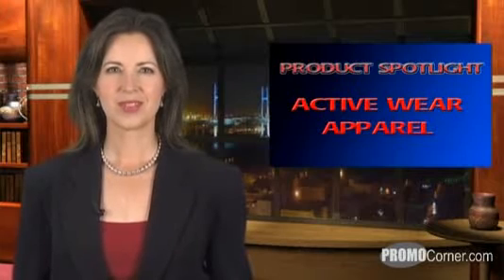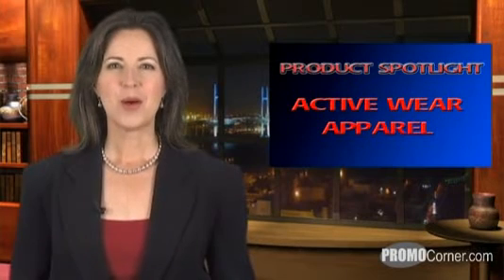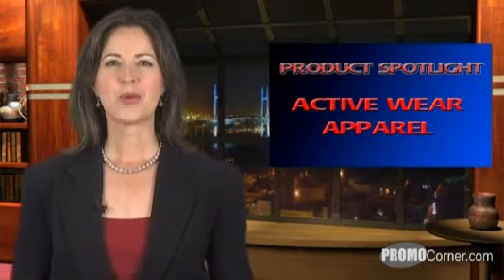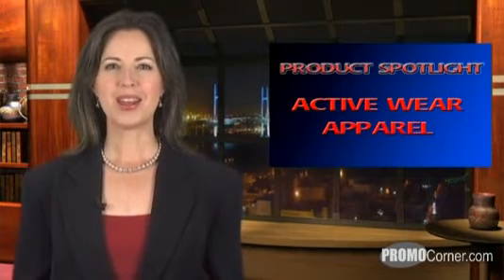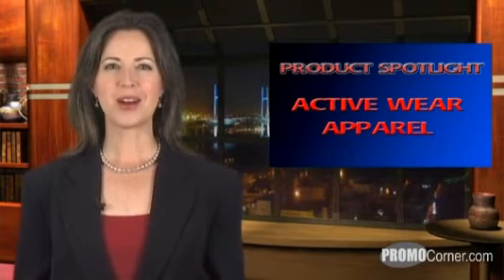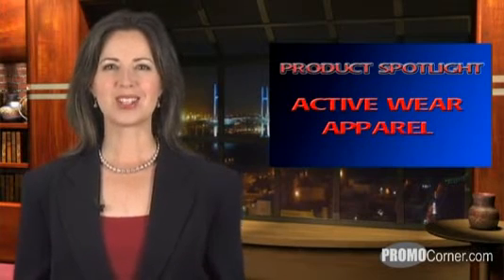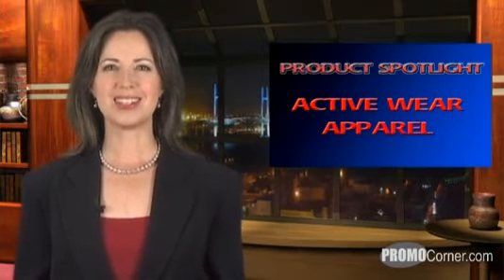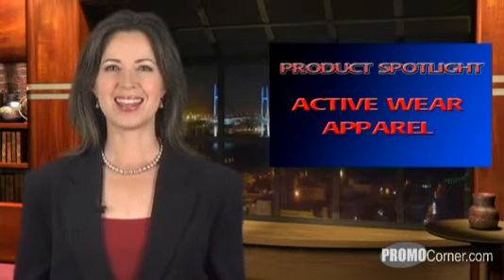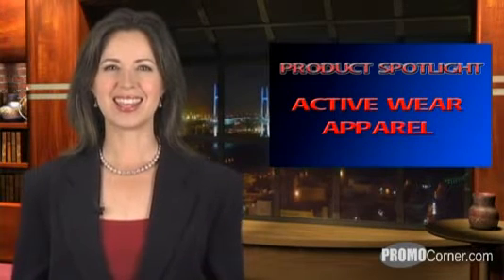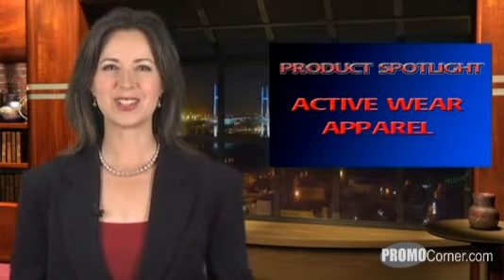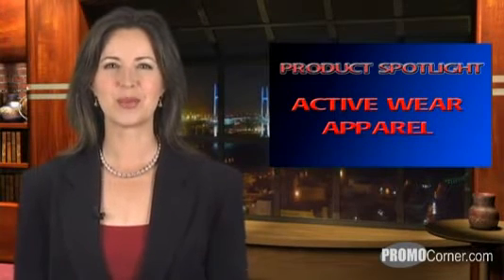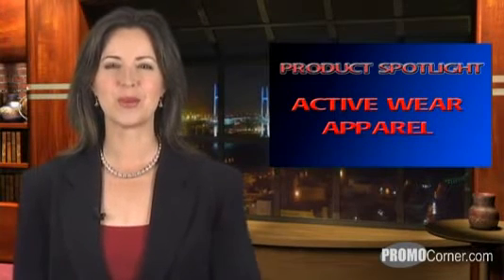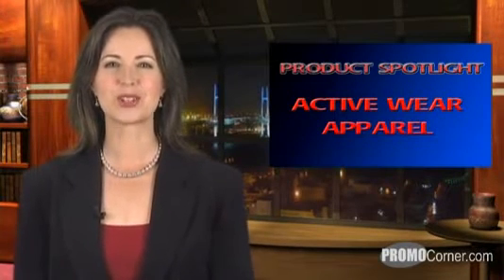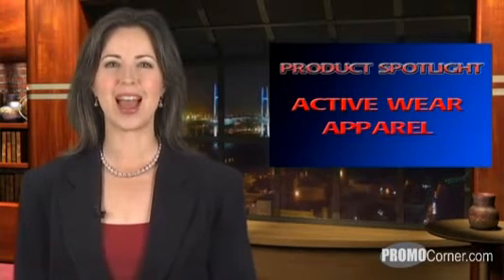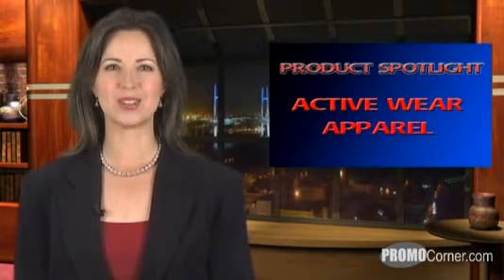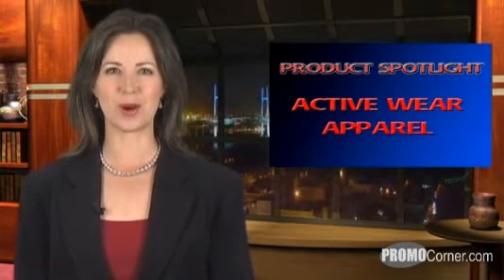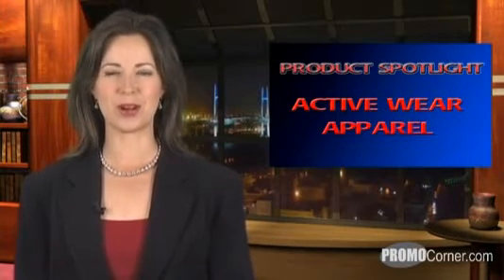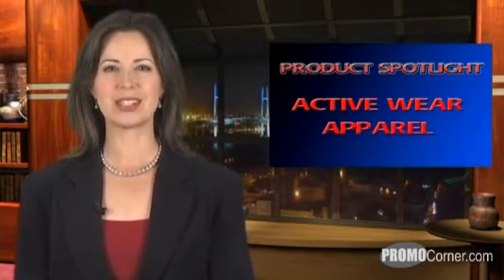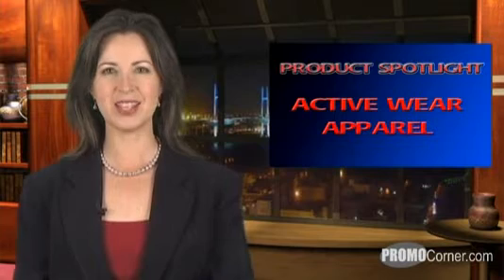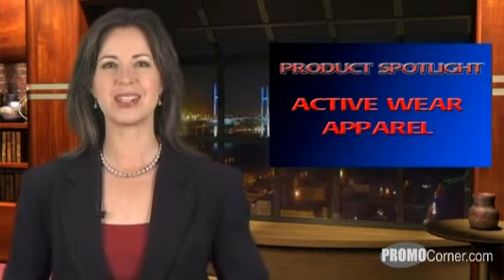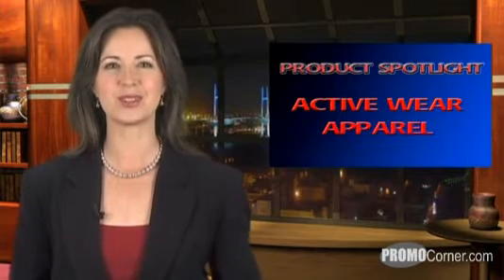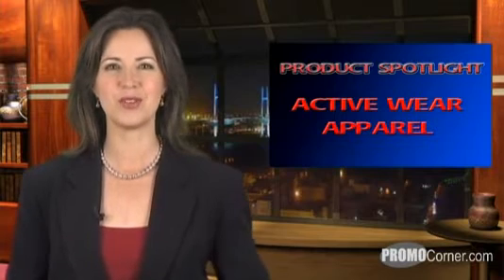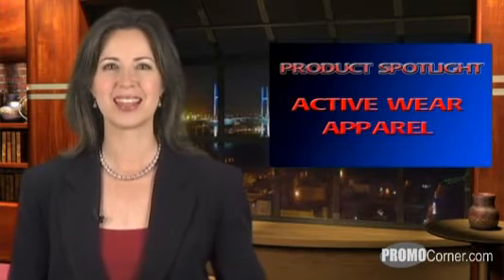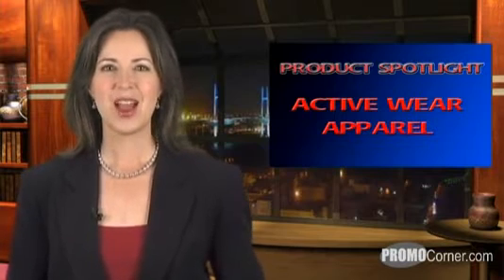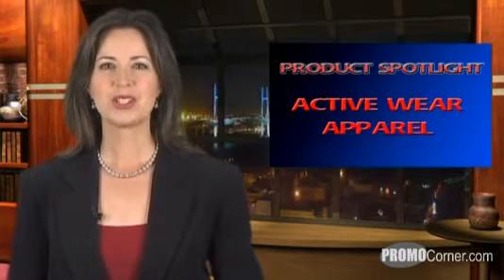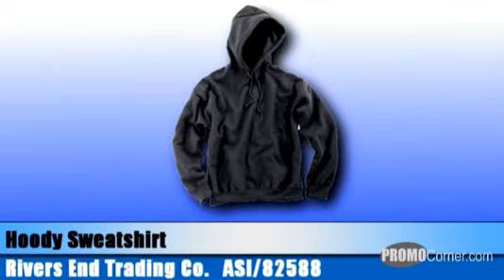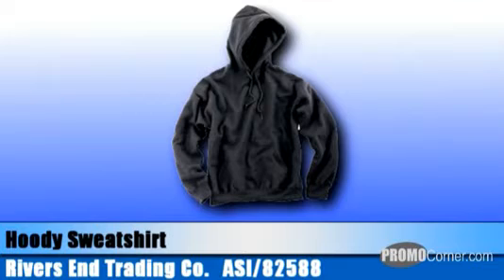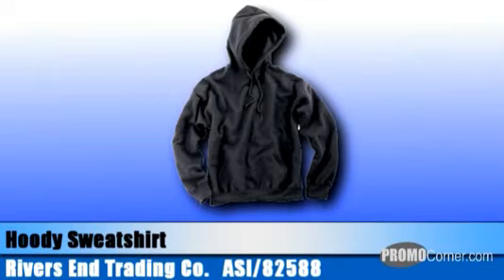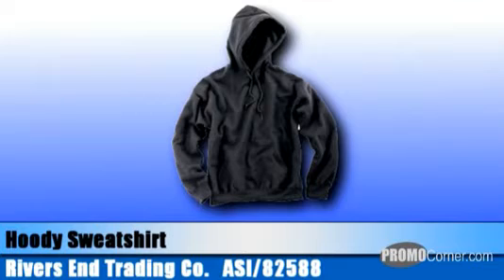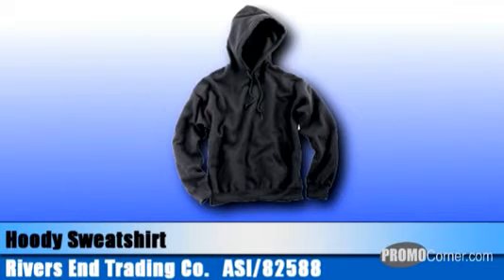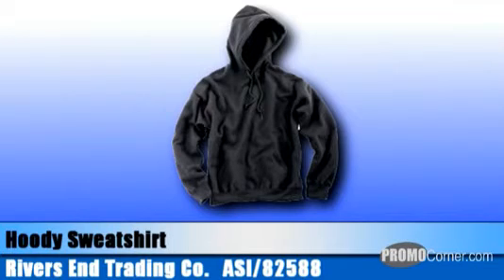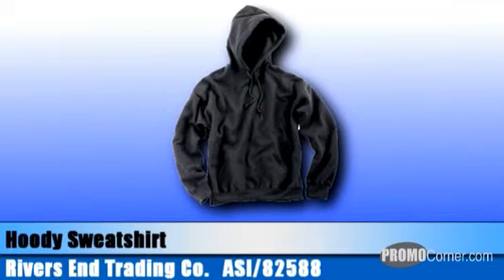We're ready for action today, taking a look at promotional activewear apparel to get your sales moving. We start with apparel from Rivers End.